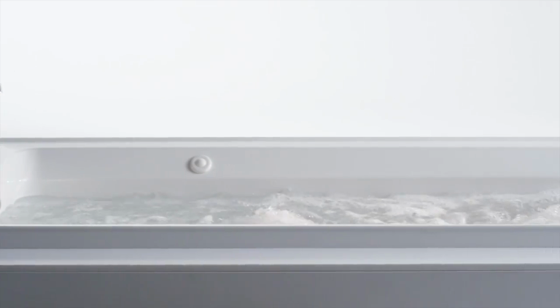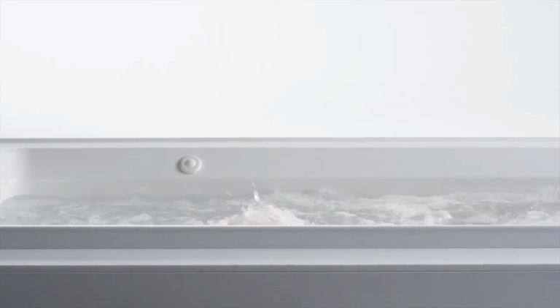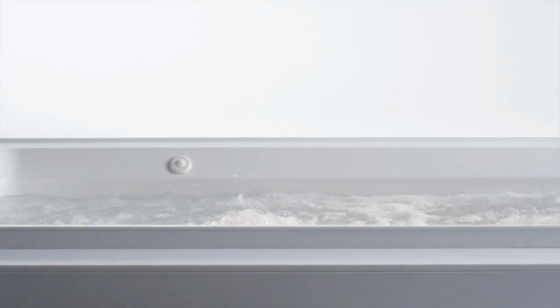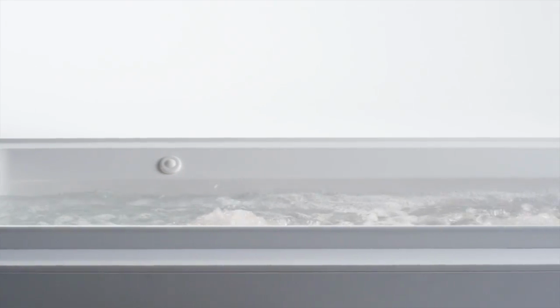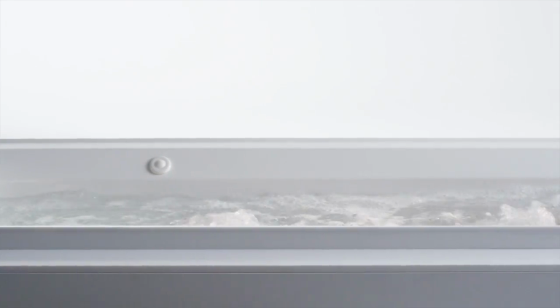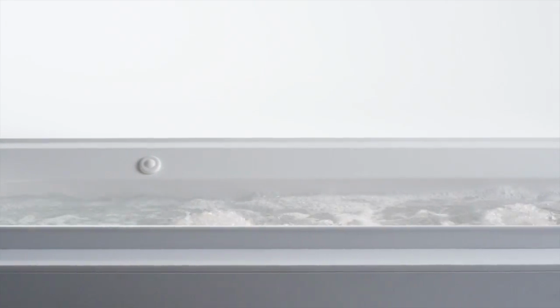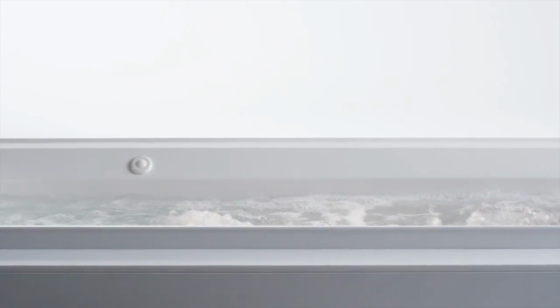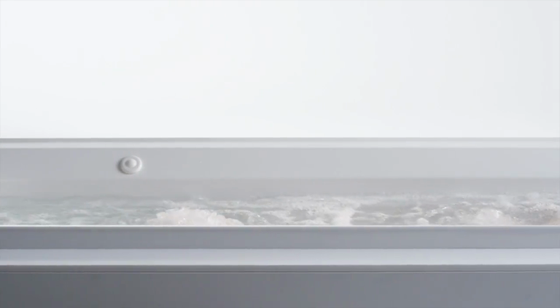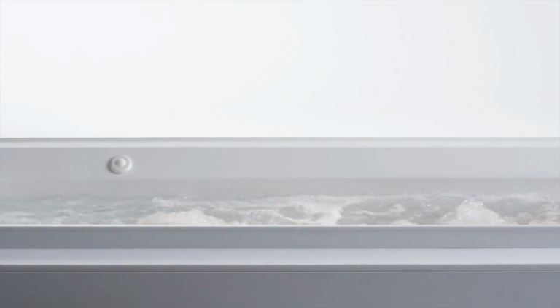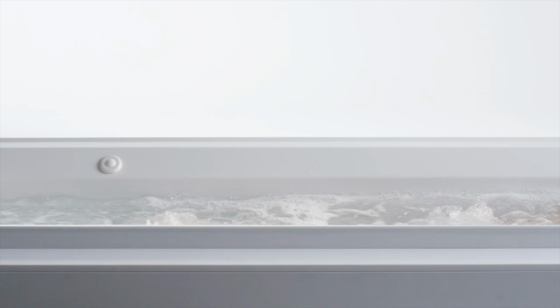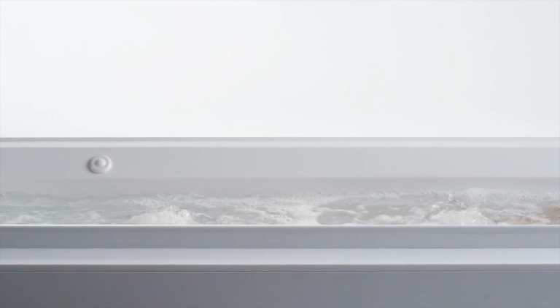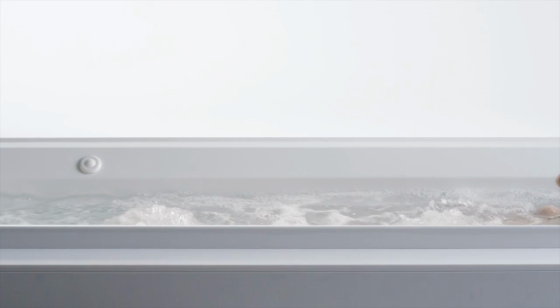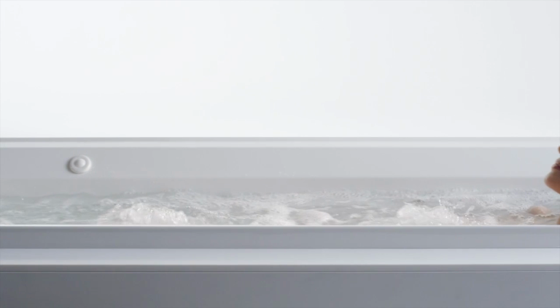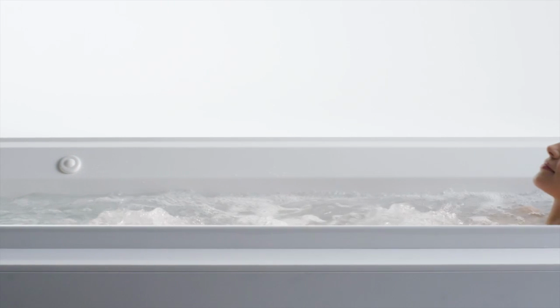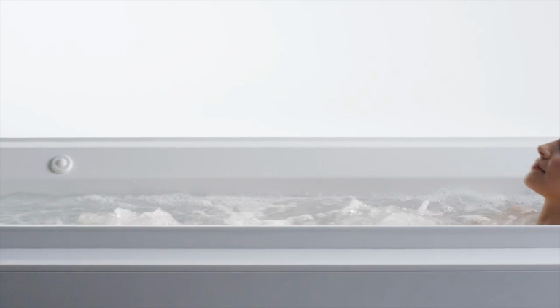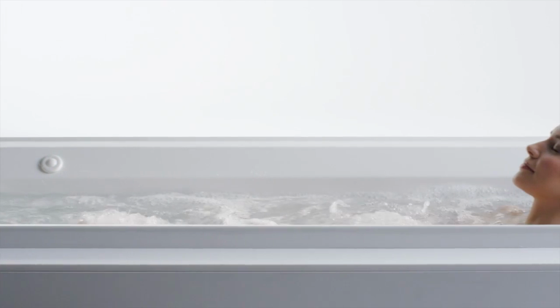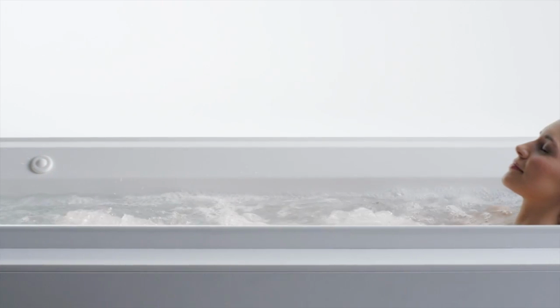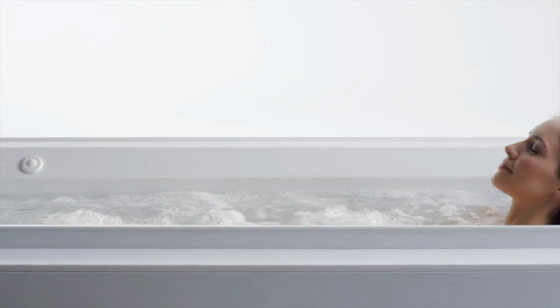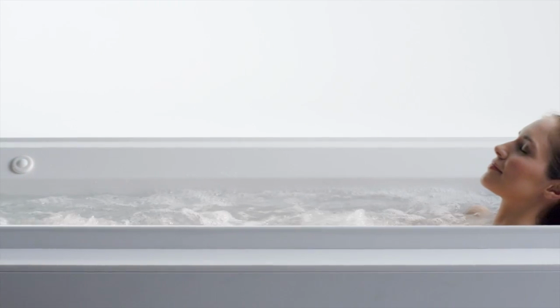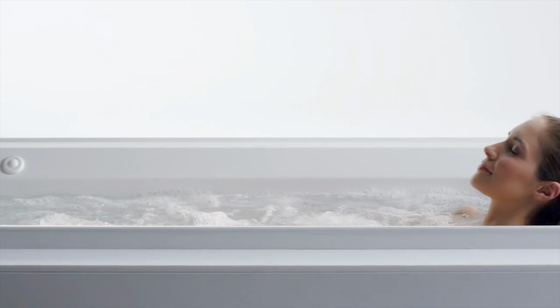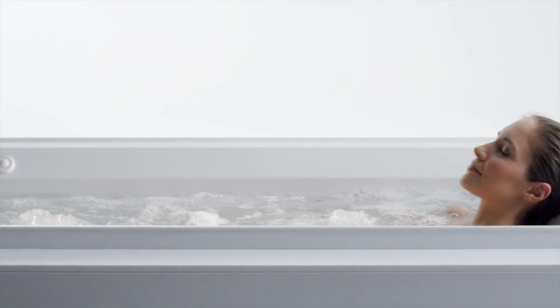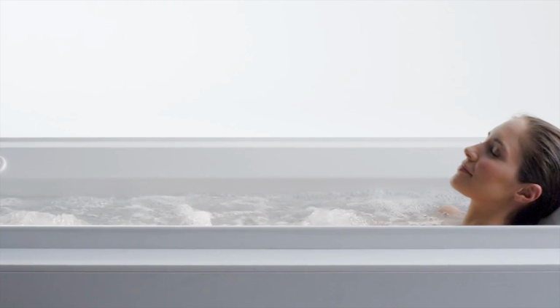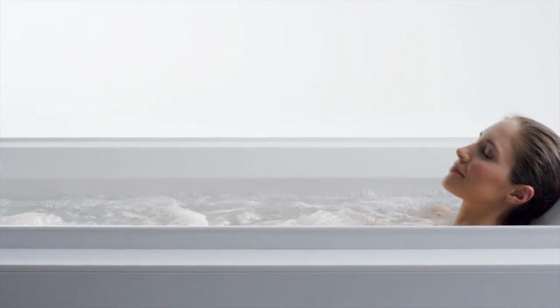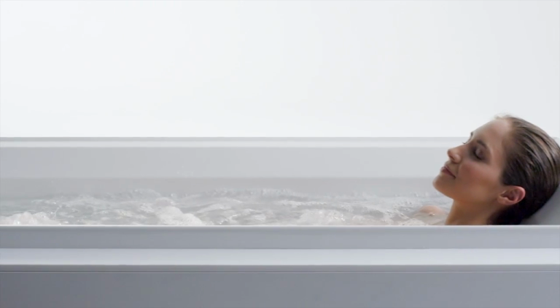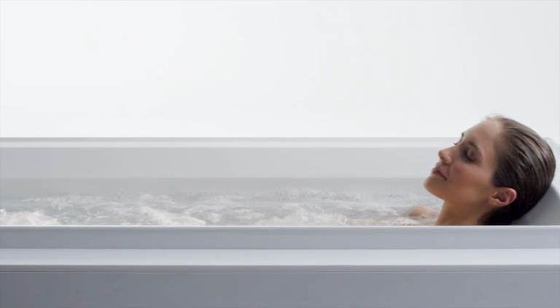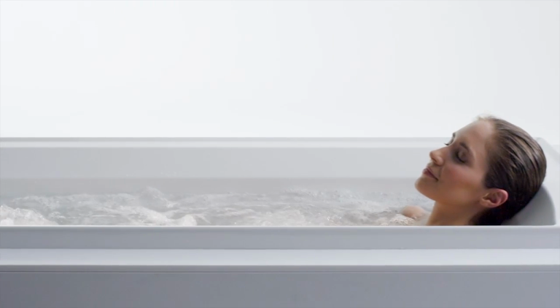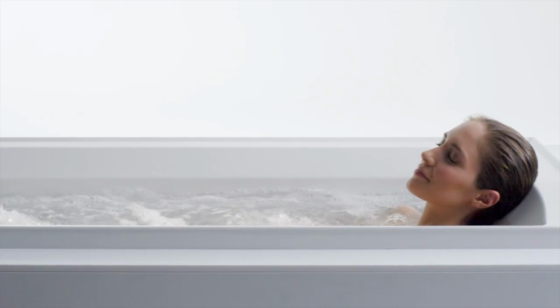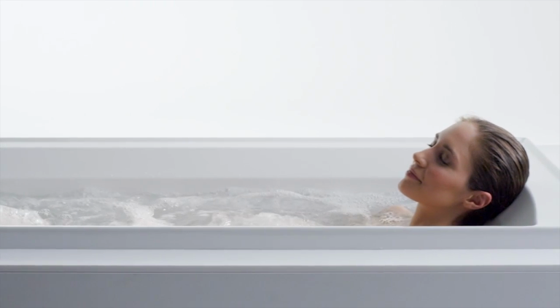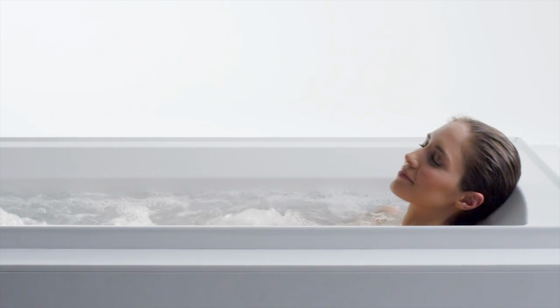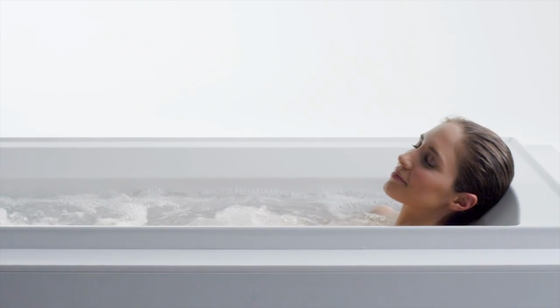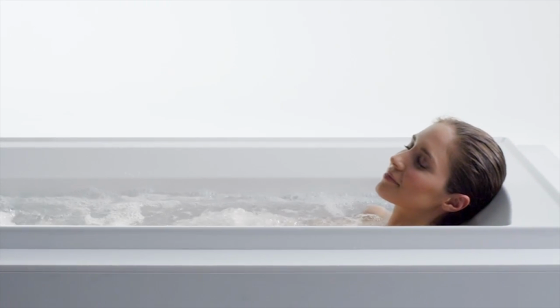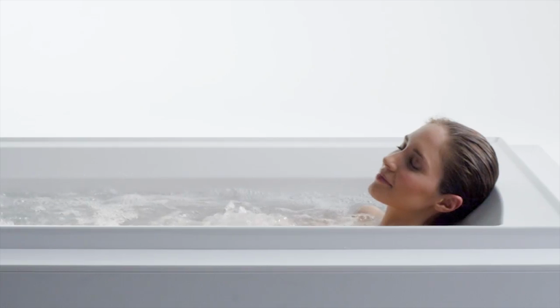Enhanced options are also available on select baths, like the inline heater, which maintains water temperature and helps ease tense muscles.